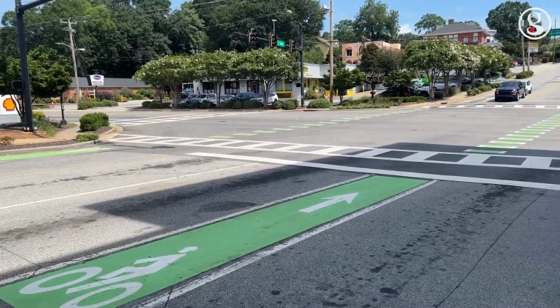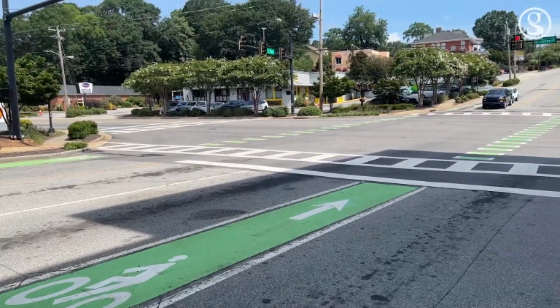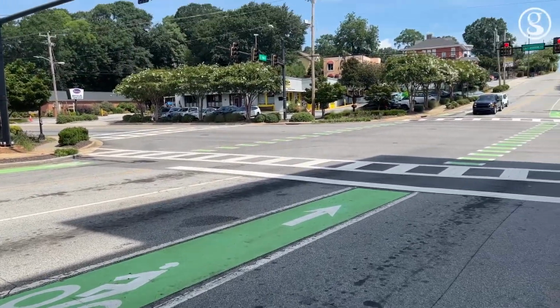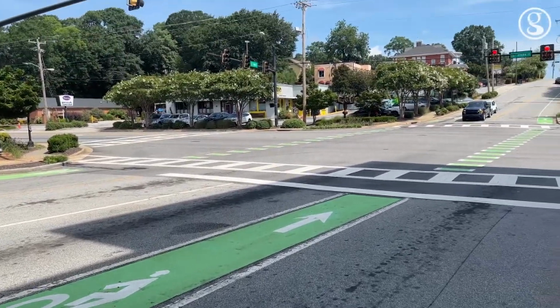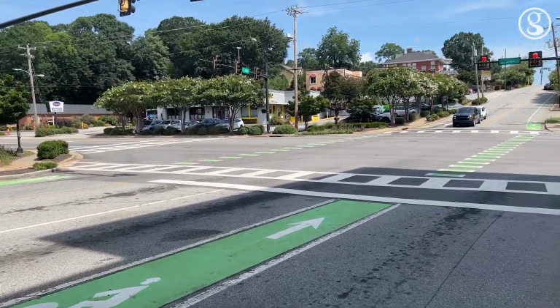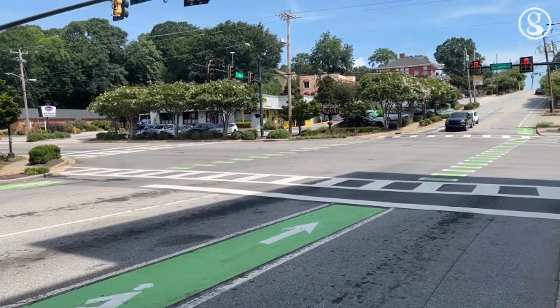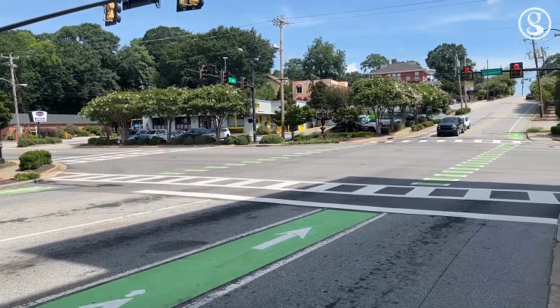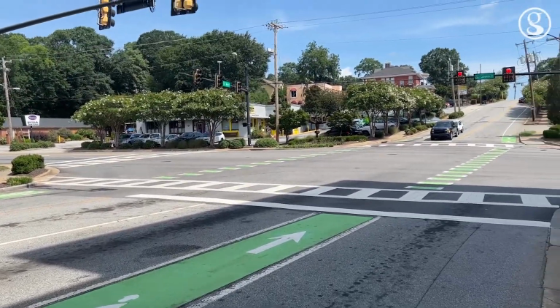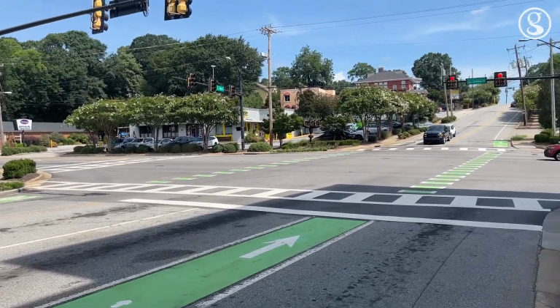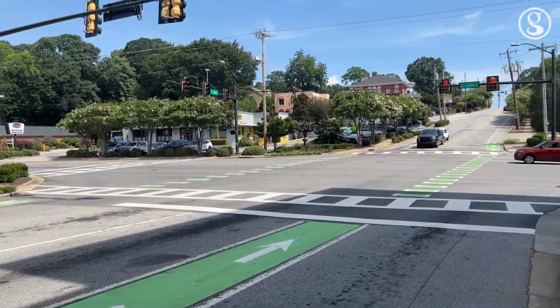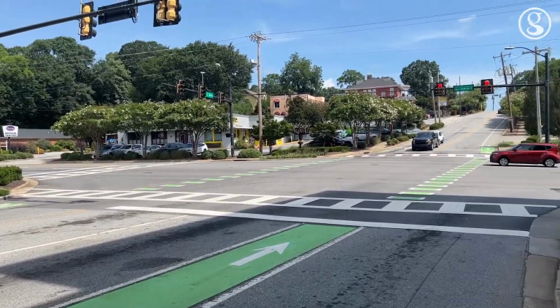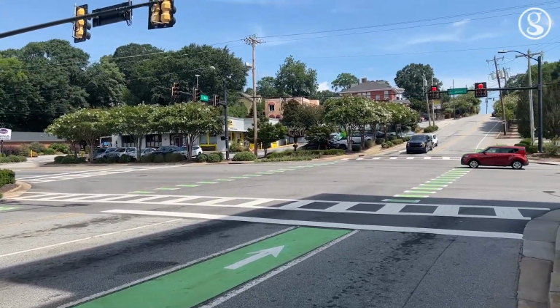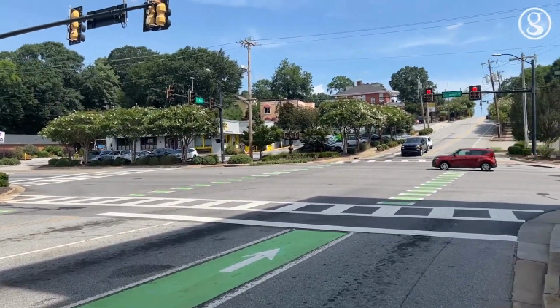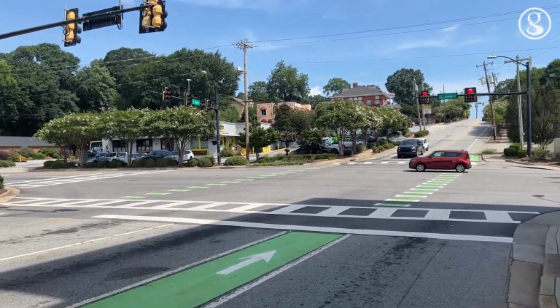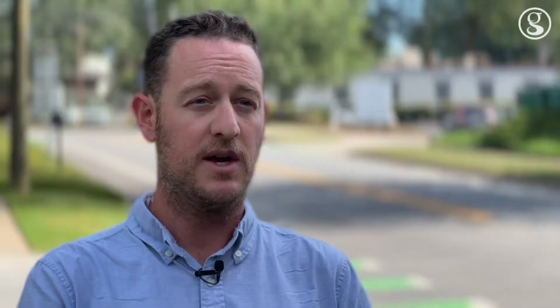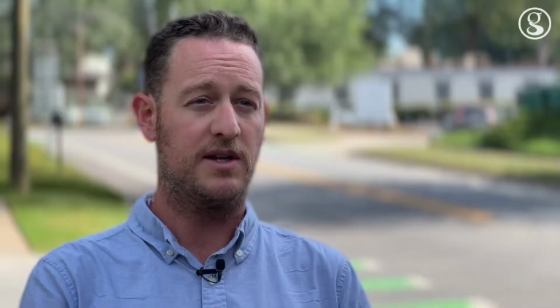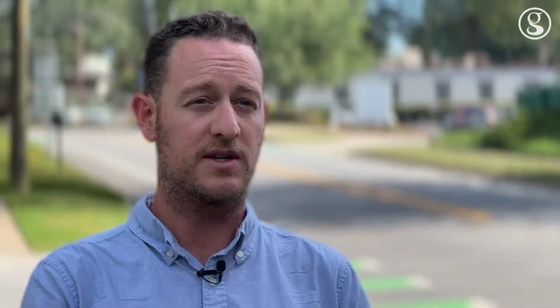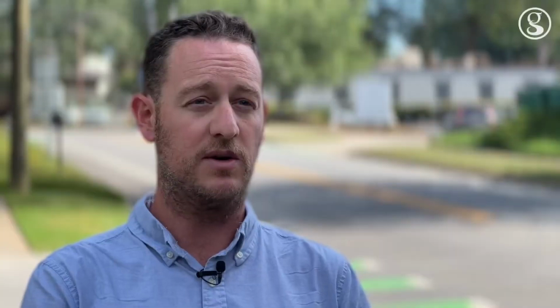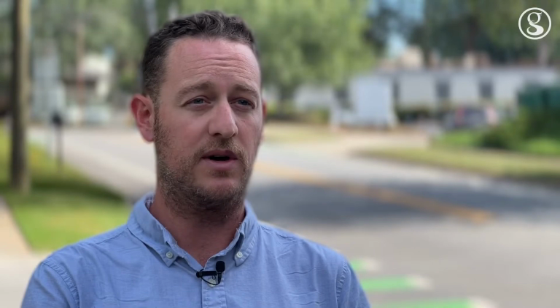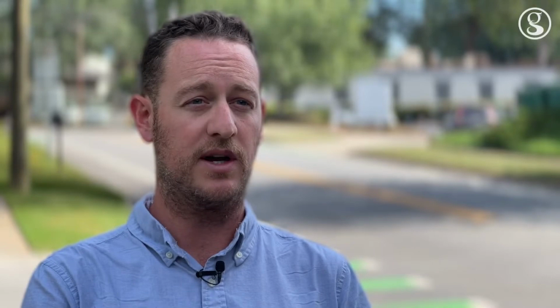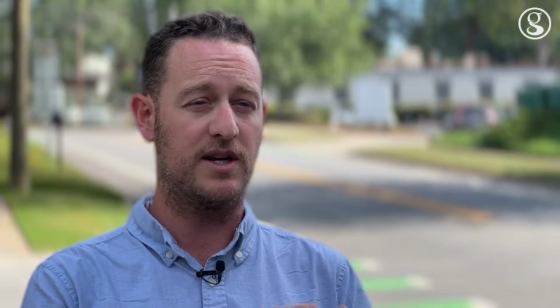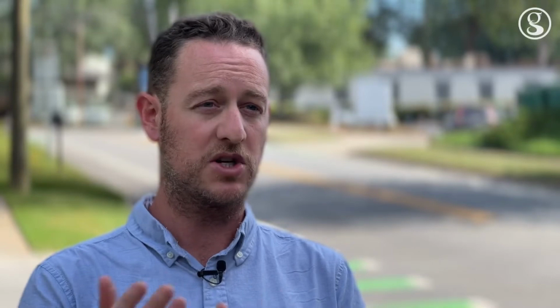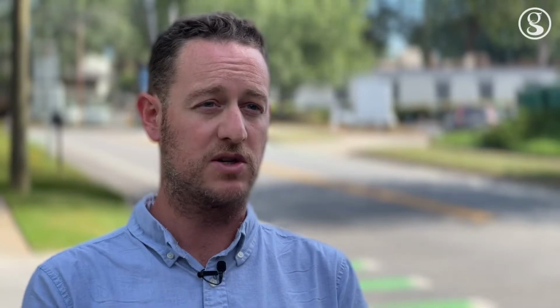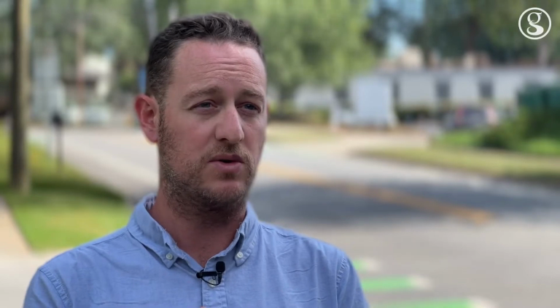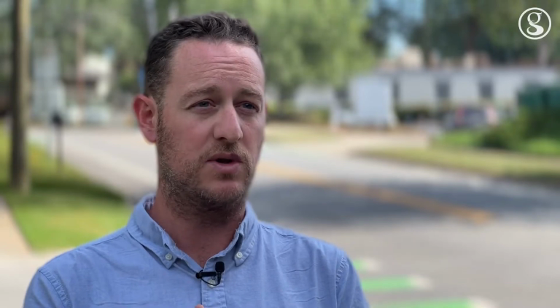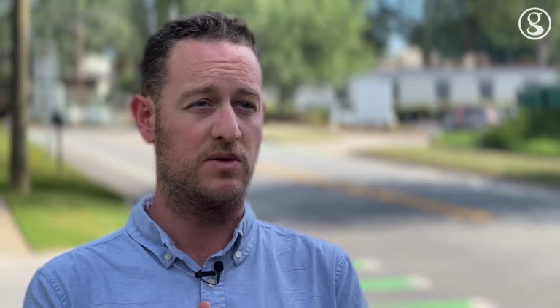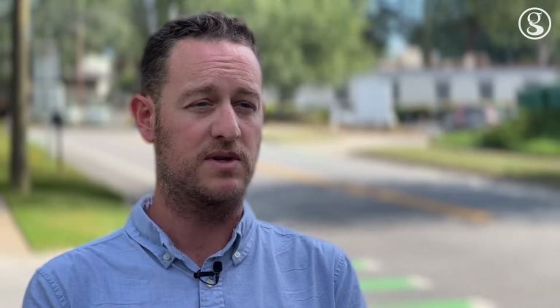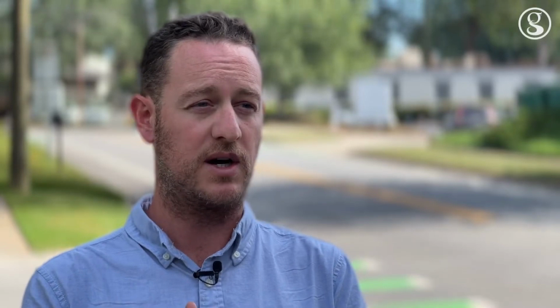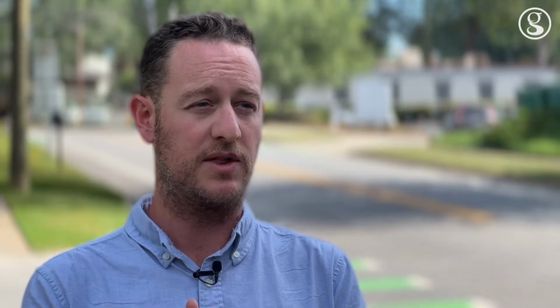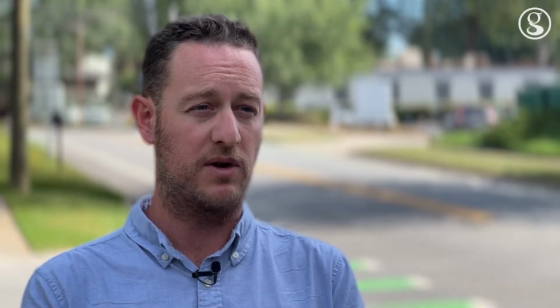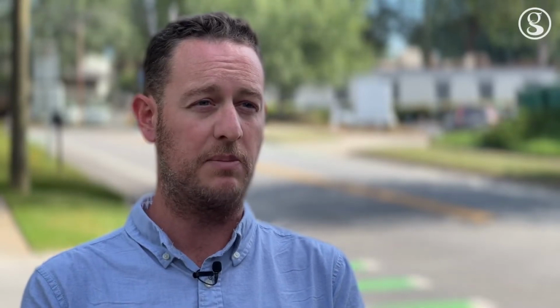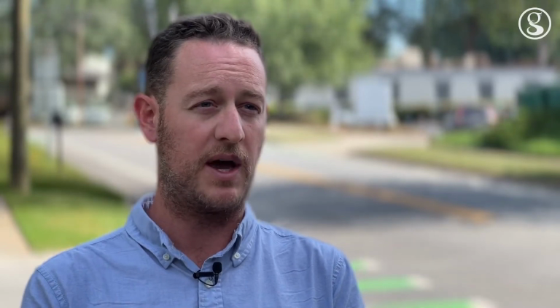Currently, we have green painted lanes along Cleveland Street and at the intersection of Stone and Main. The green paint is meant to call attention to the bike lane. And so, in addition to those, the green paint,